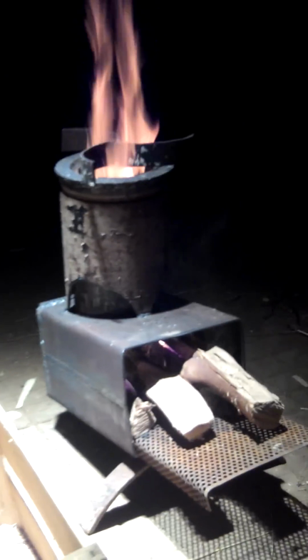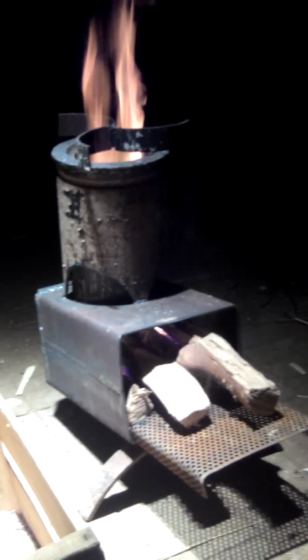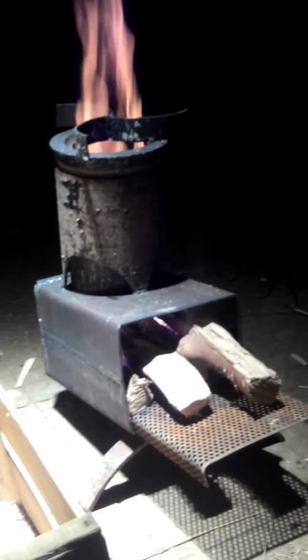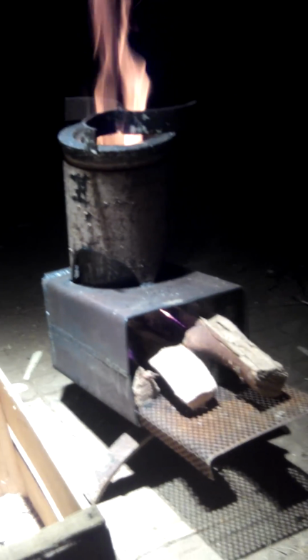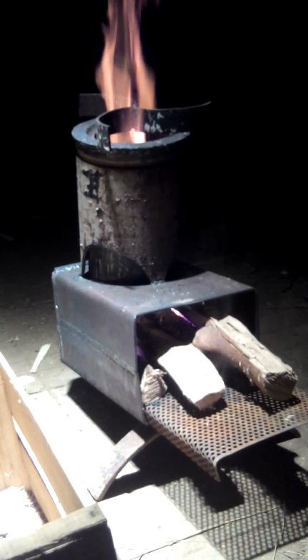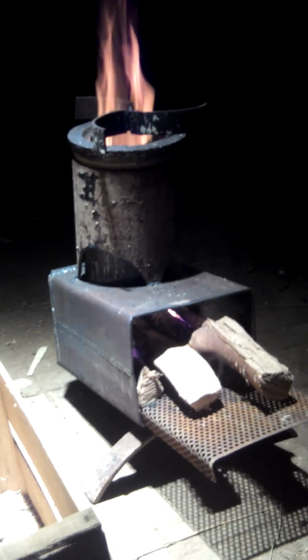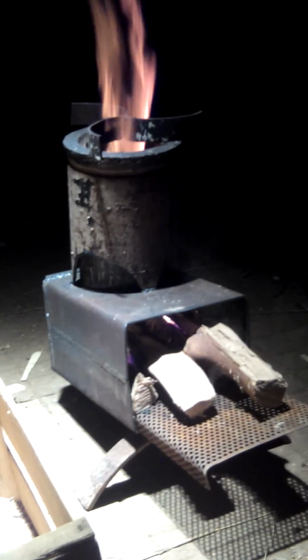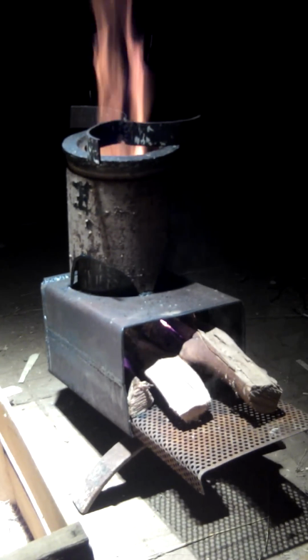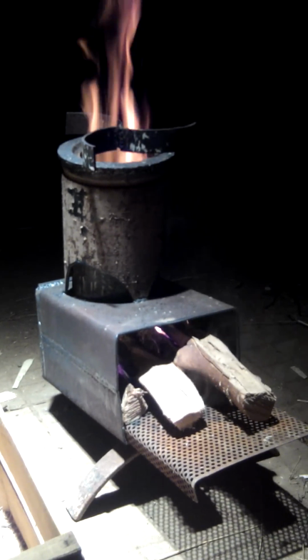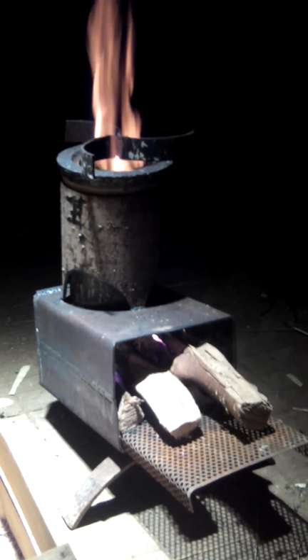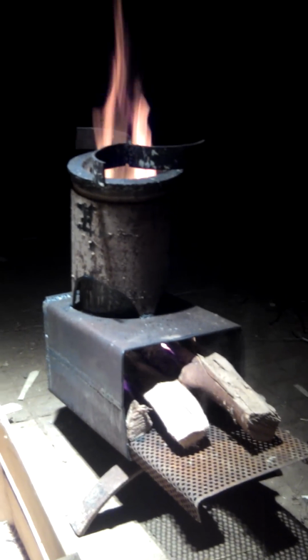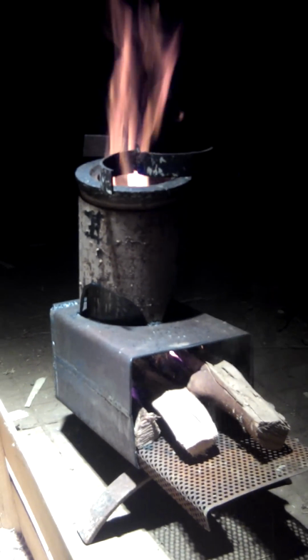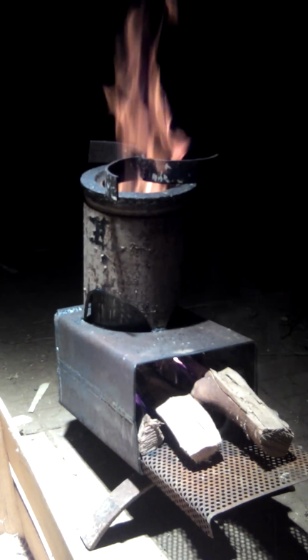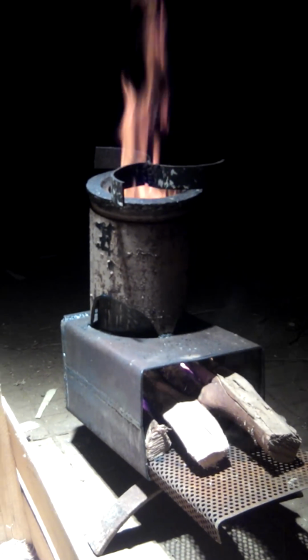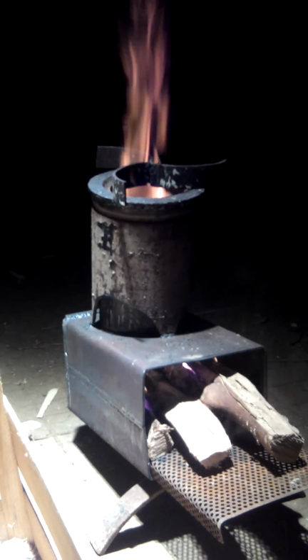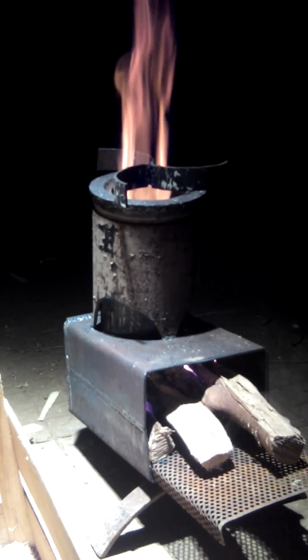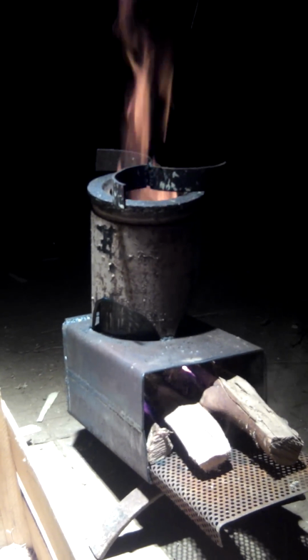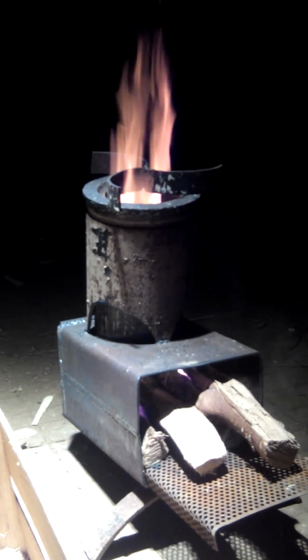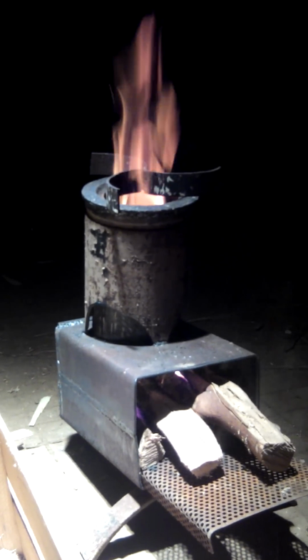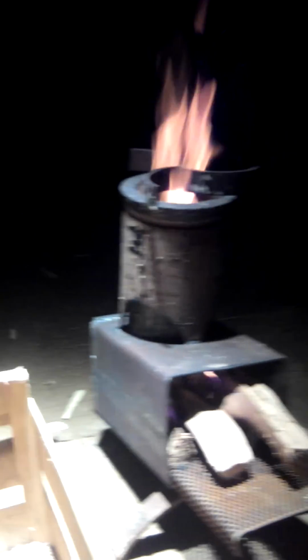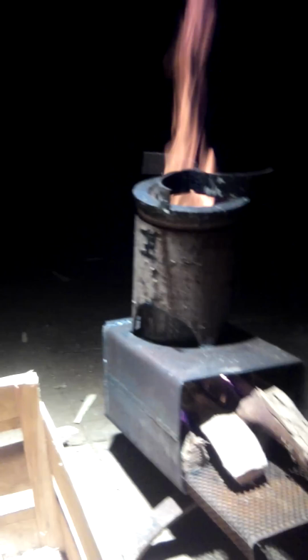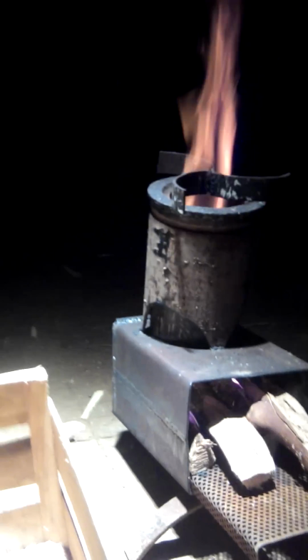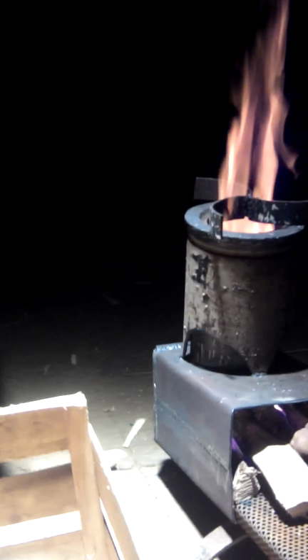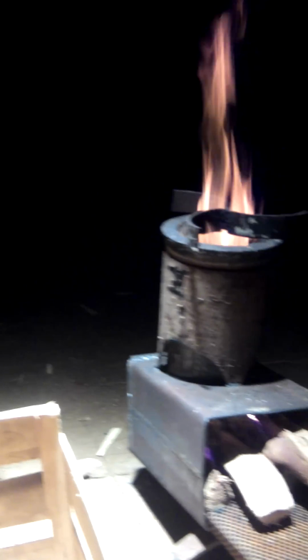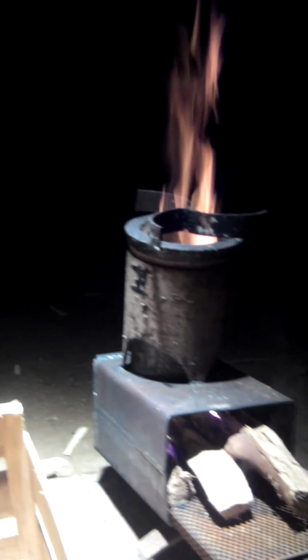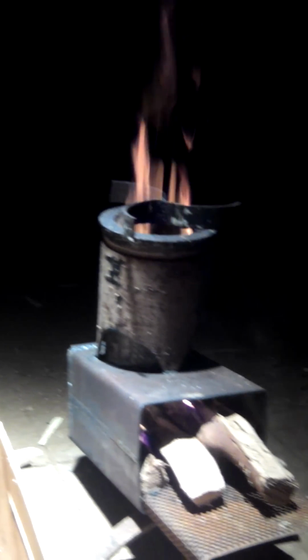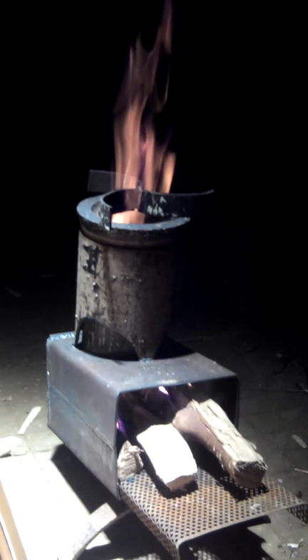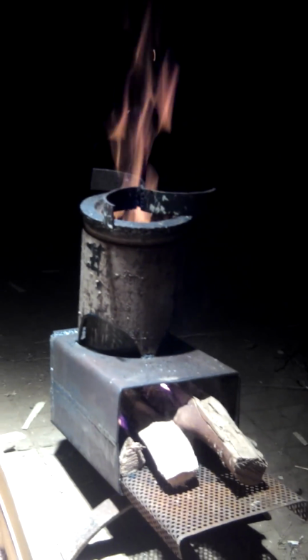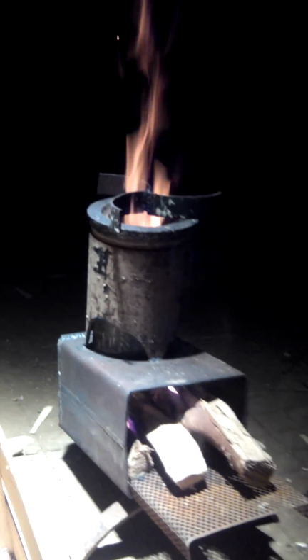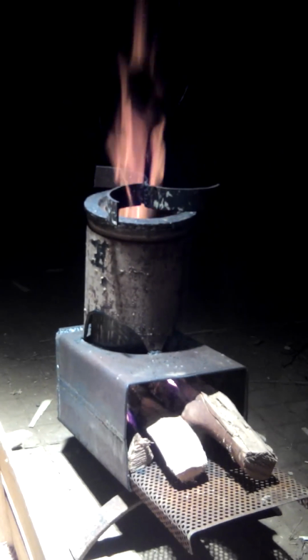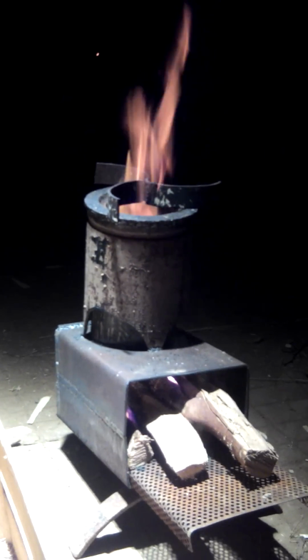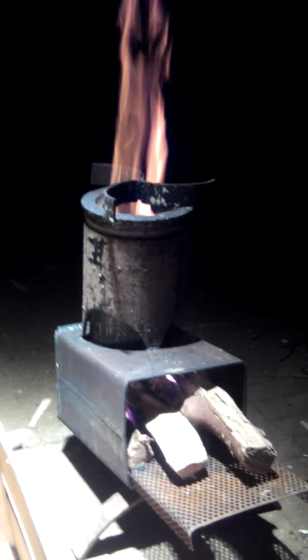This is the rocket stove triple burn, long burn, big wood burn.